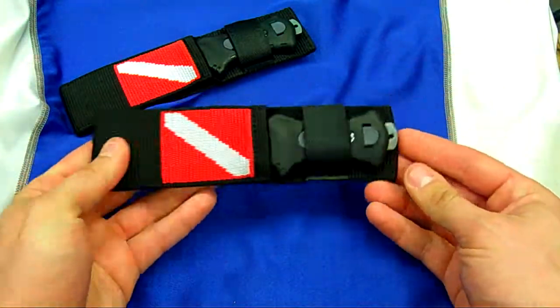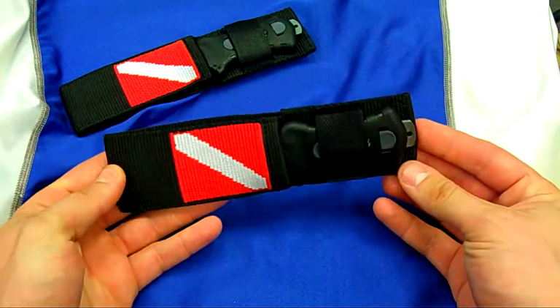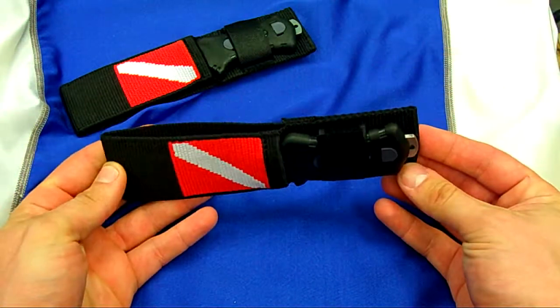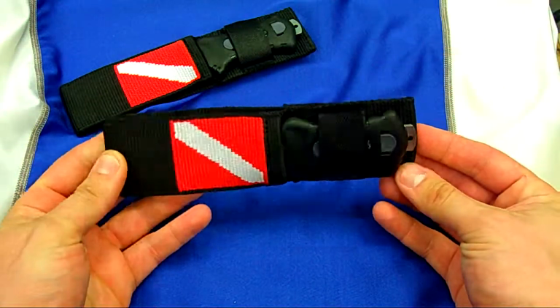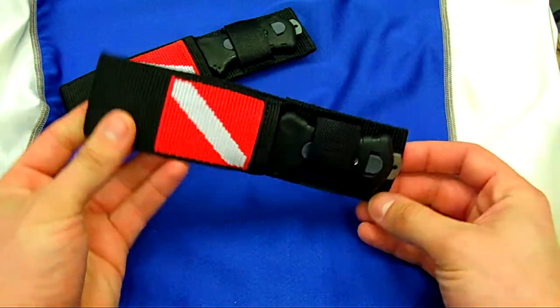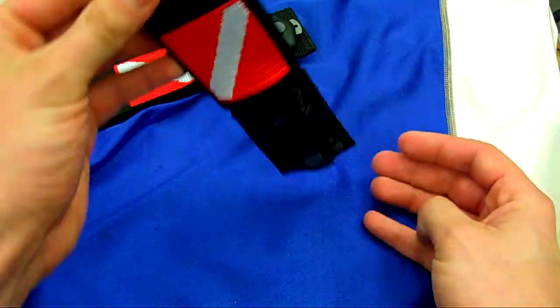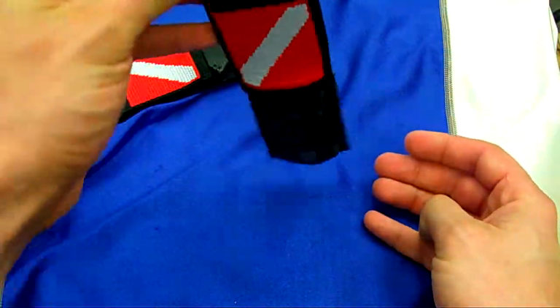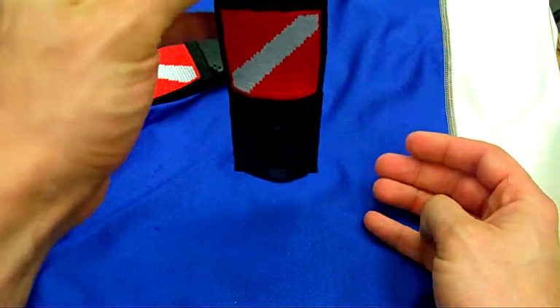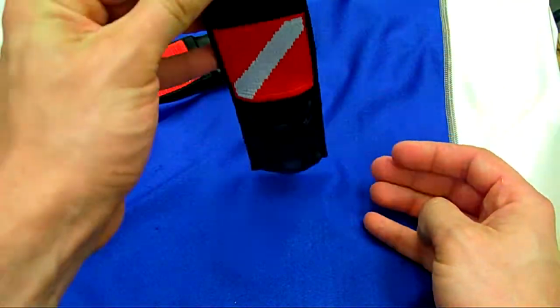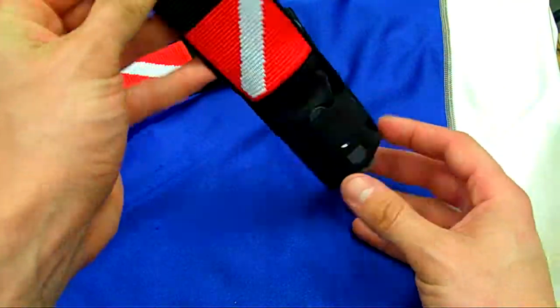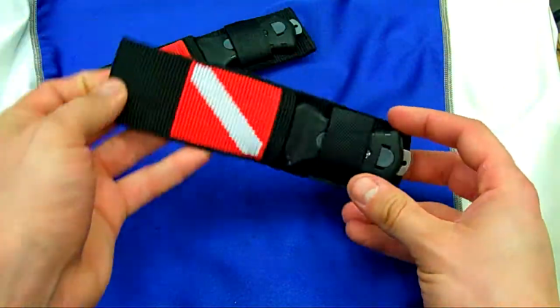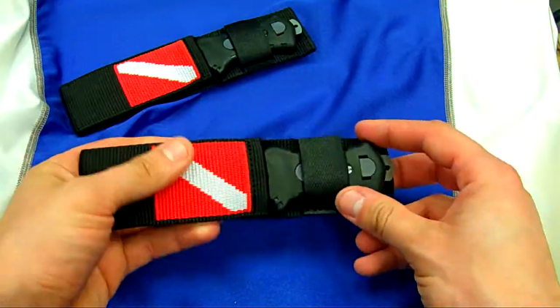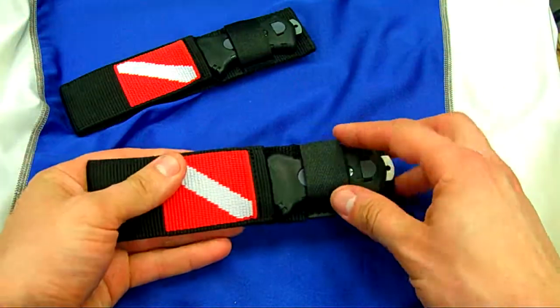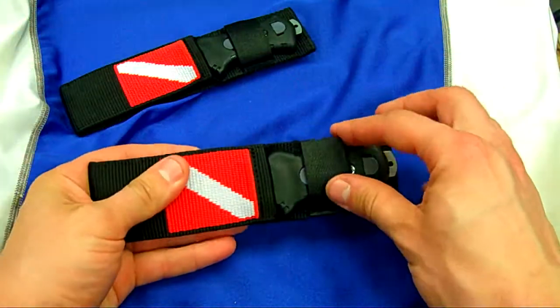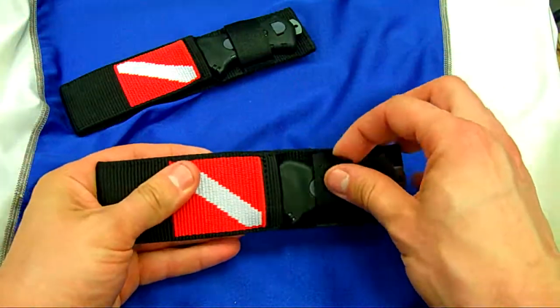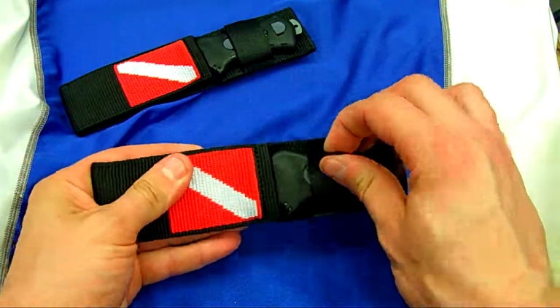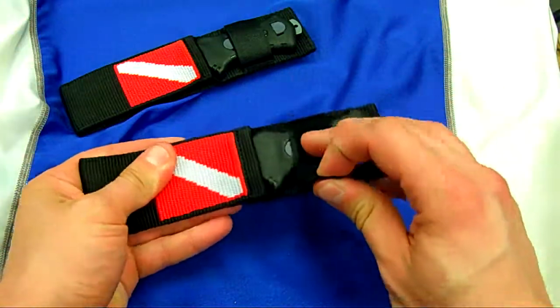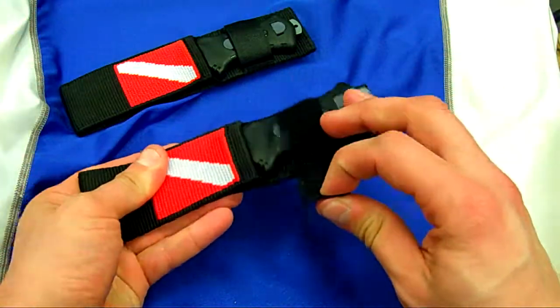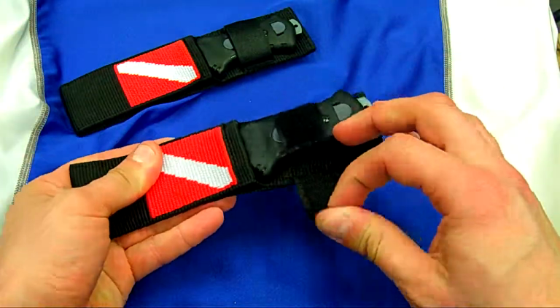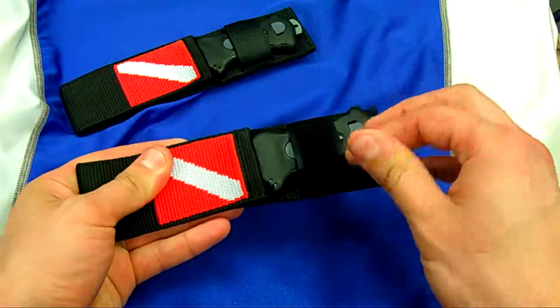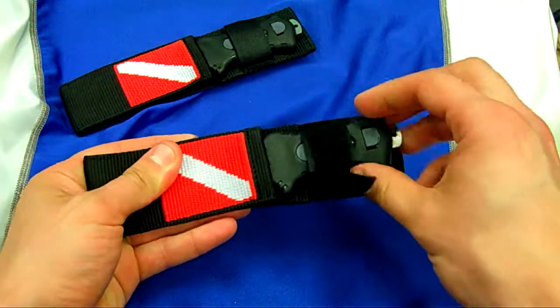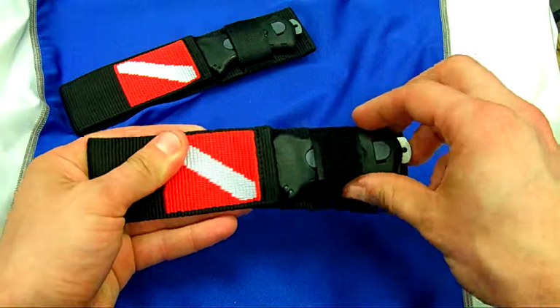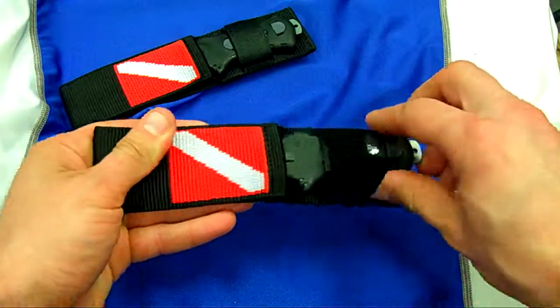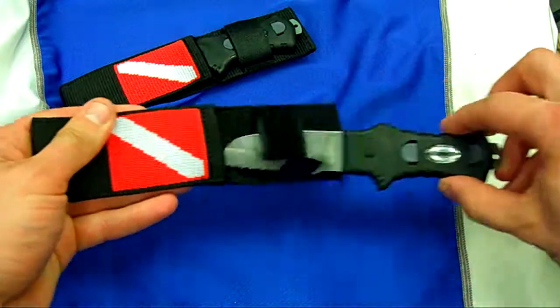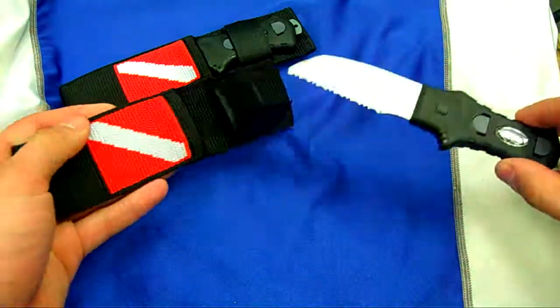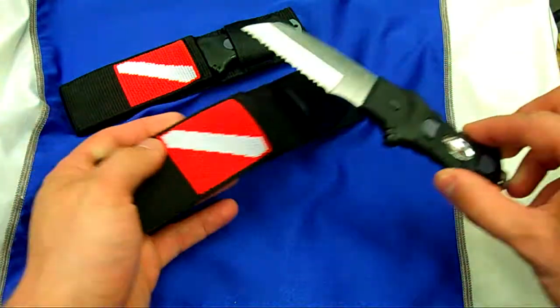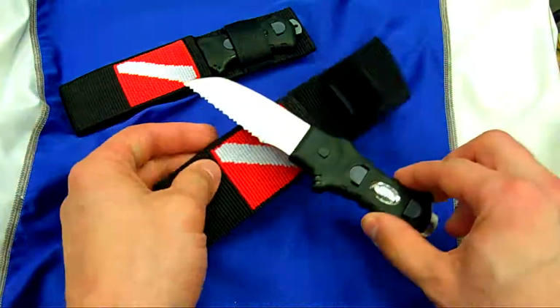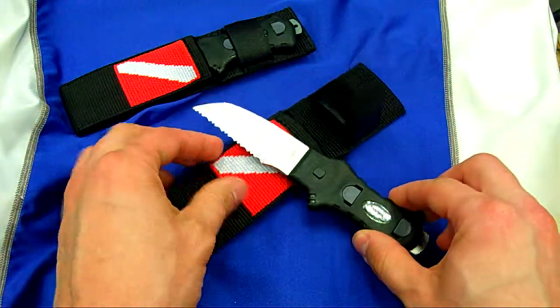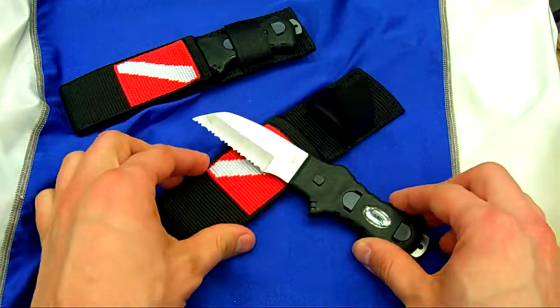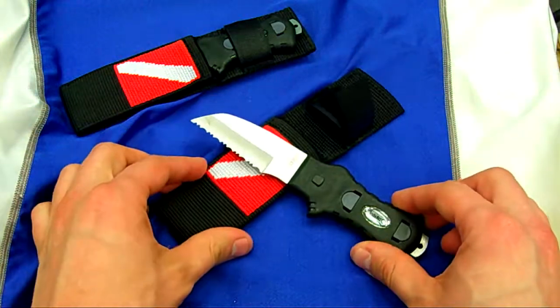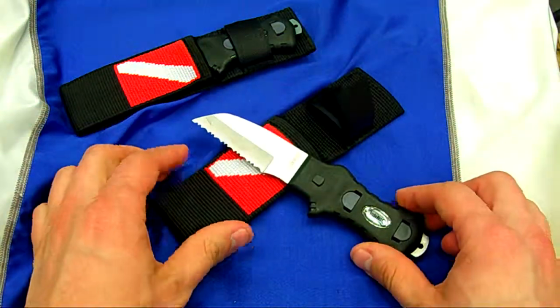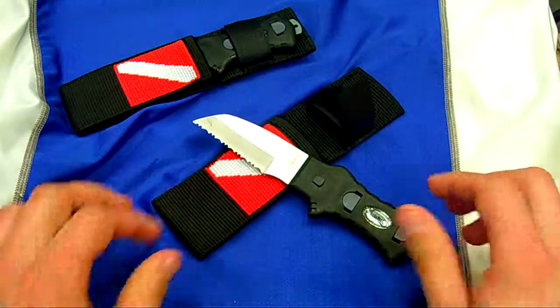Nice and secure — you don't have to worry about losing it. Nice small knife for the price, really handy.